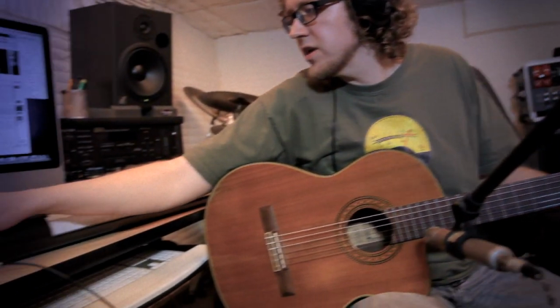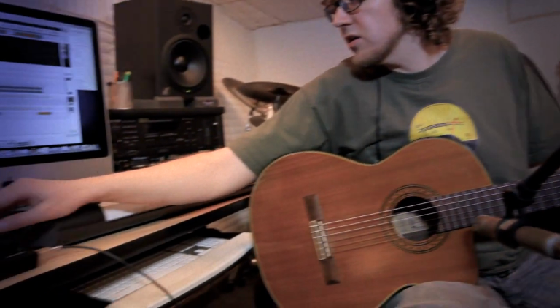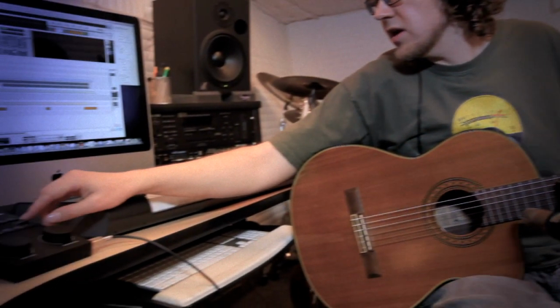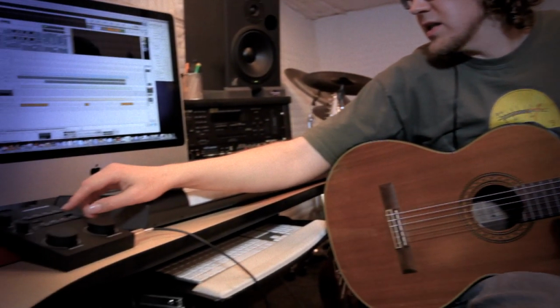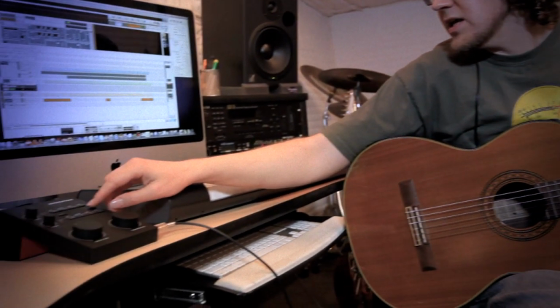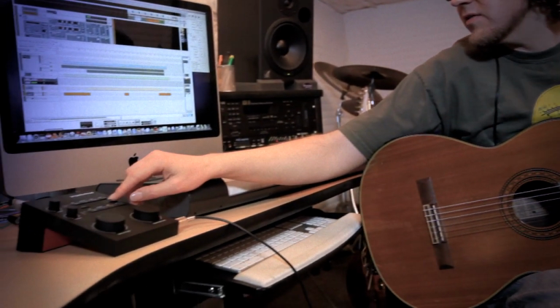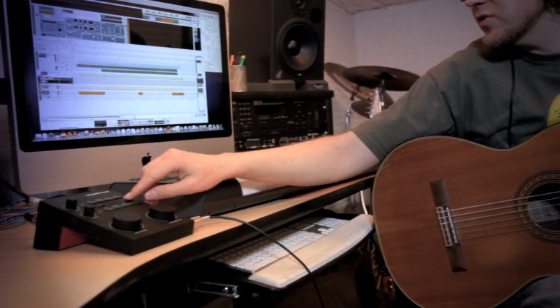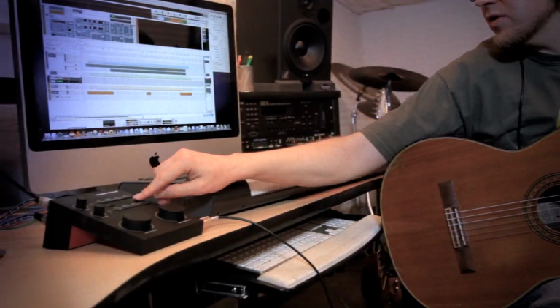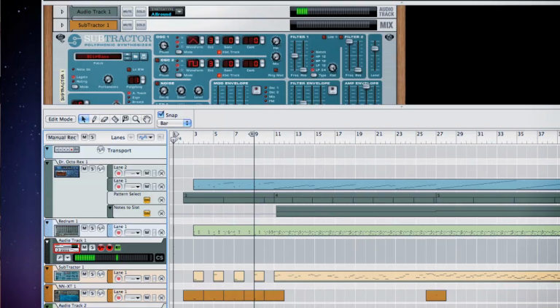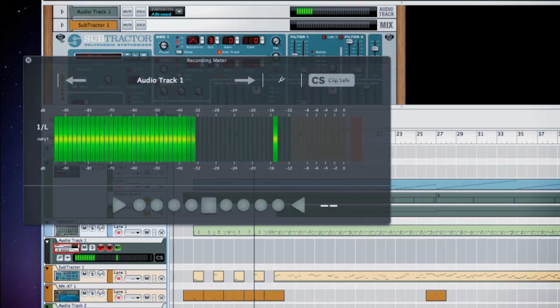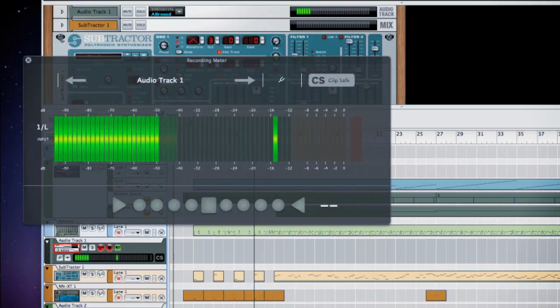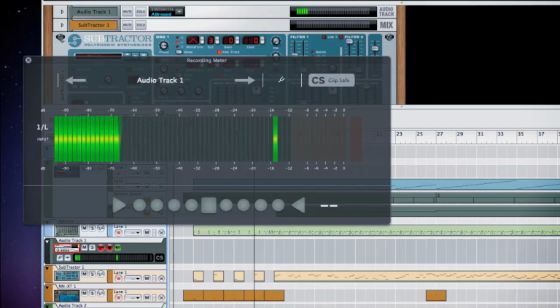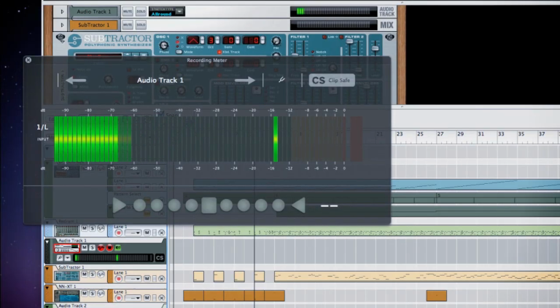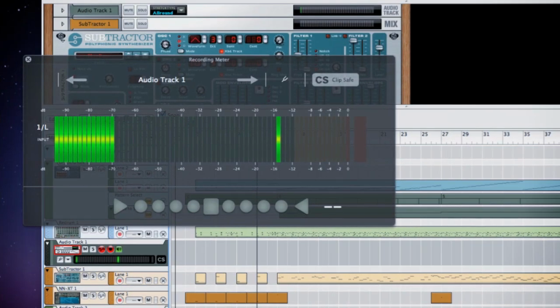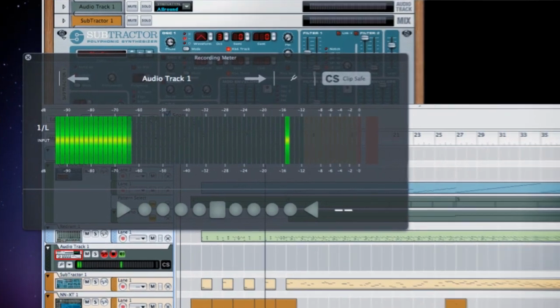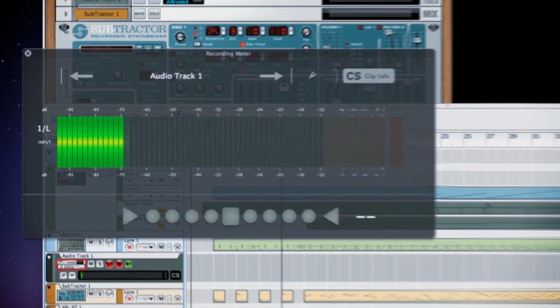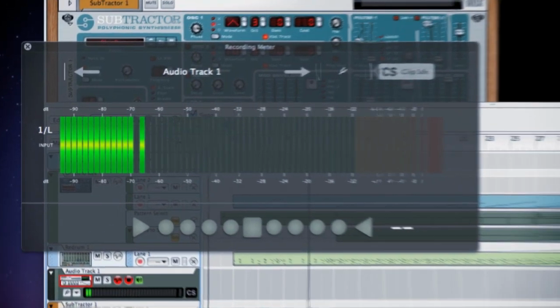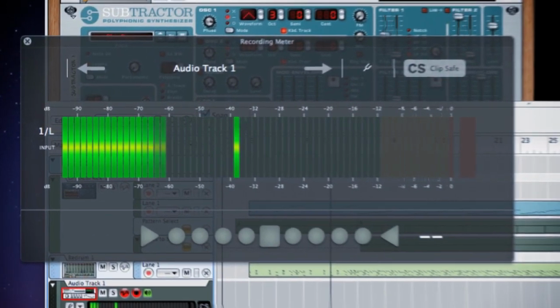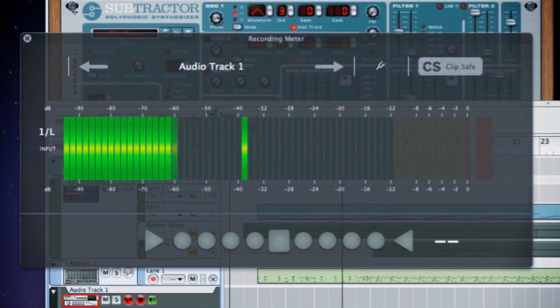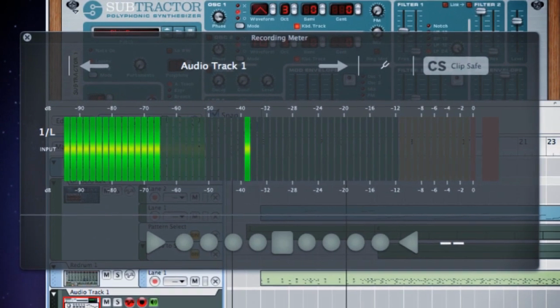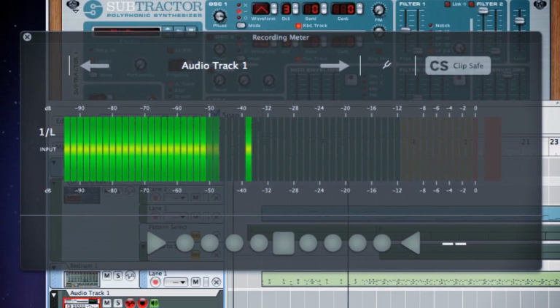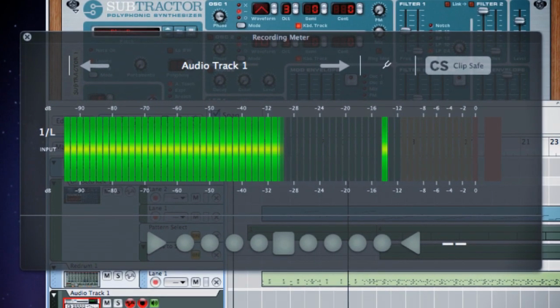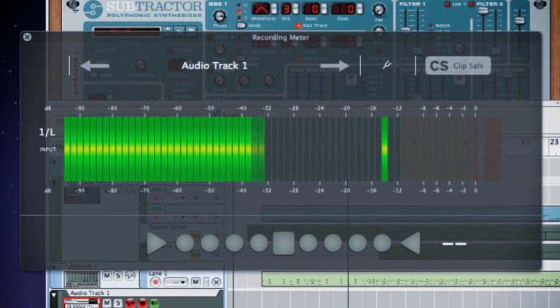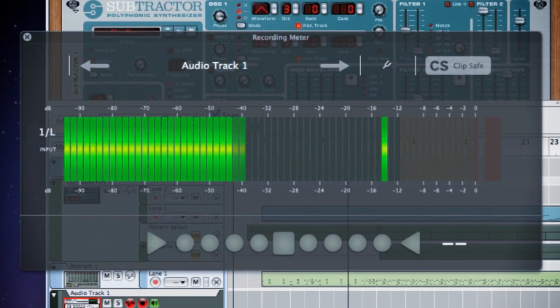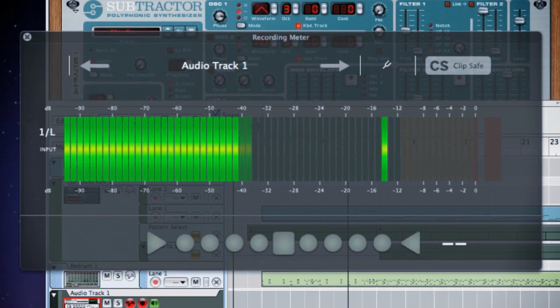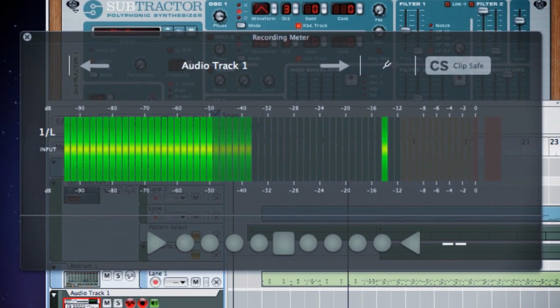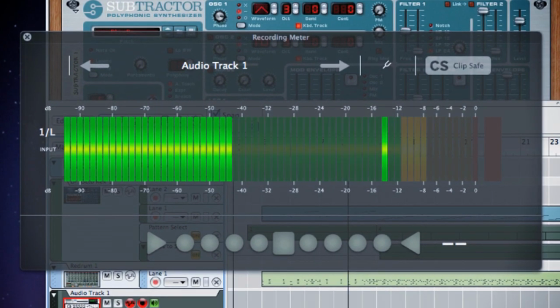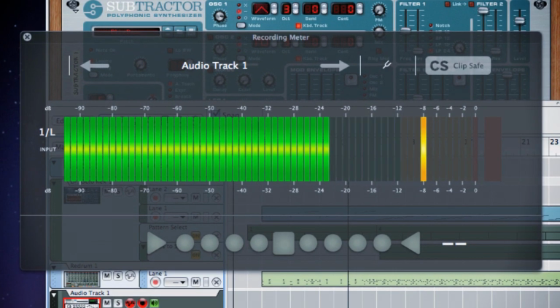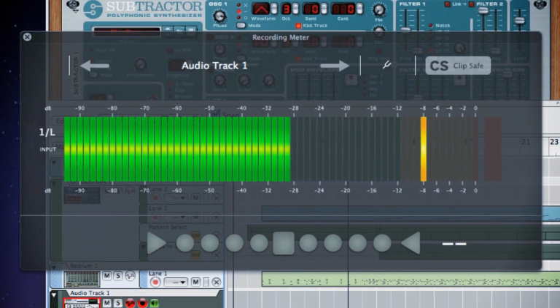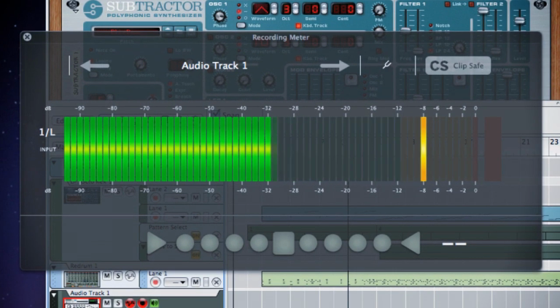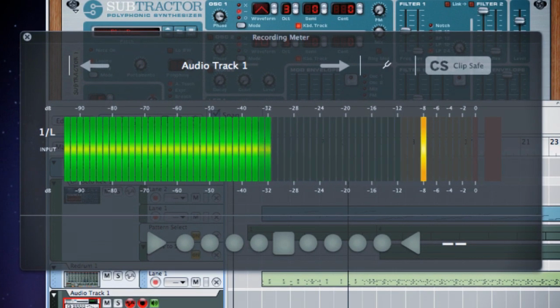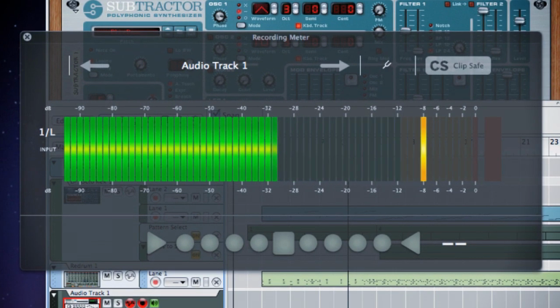I checked my levels to make sure they're okay. Now we're just going to go over here and hit Tuner, and I can see my level there and see the tuning down below.